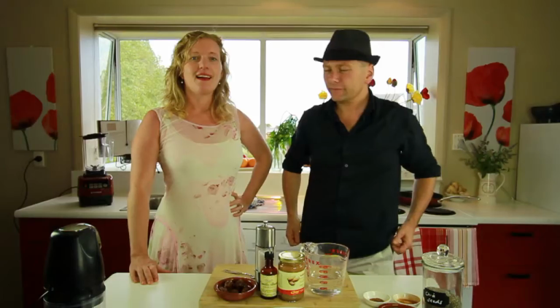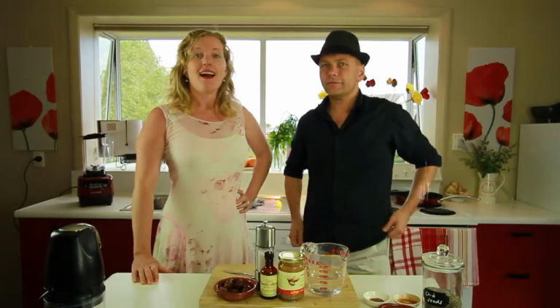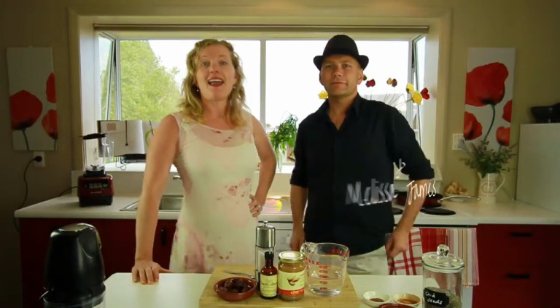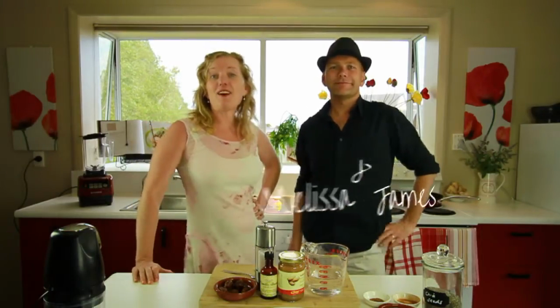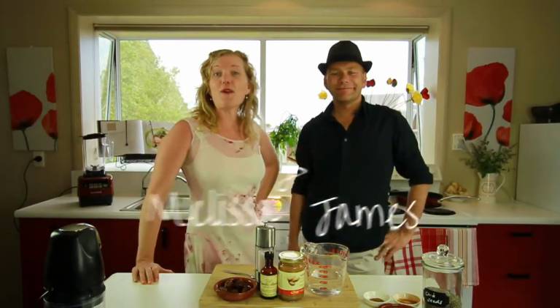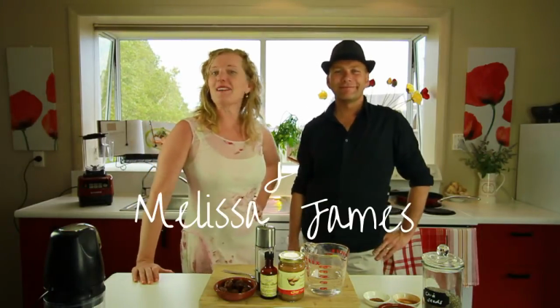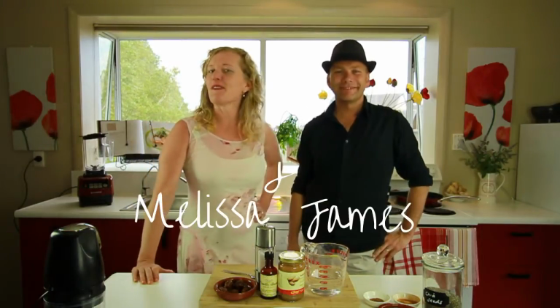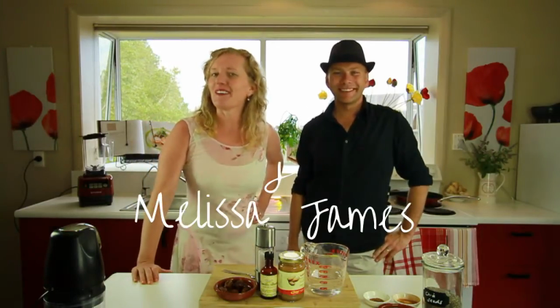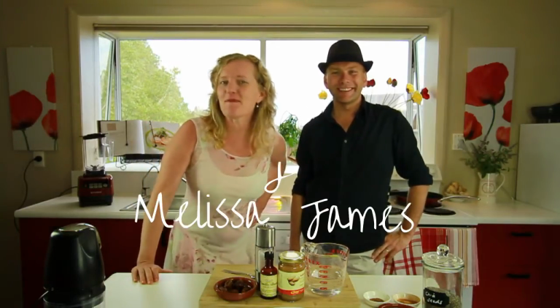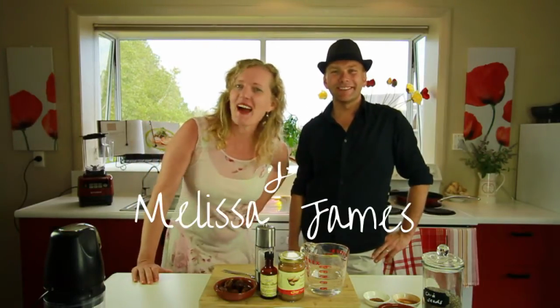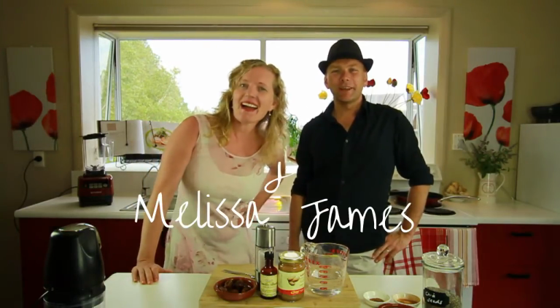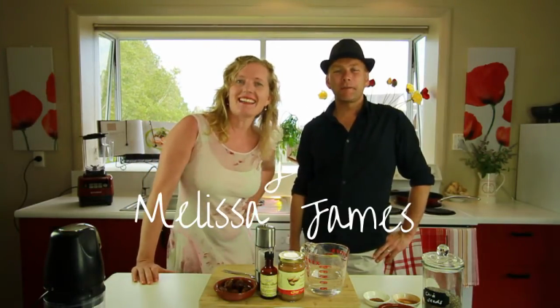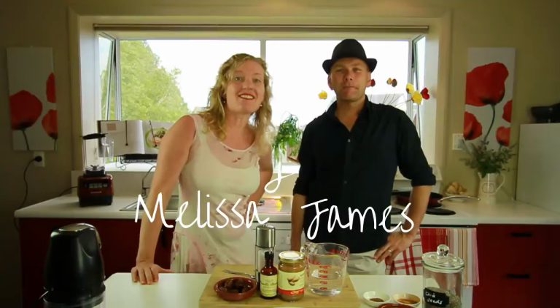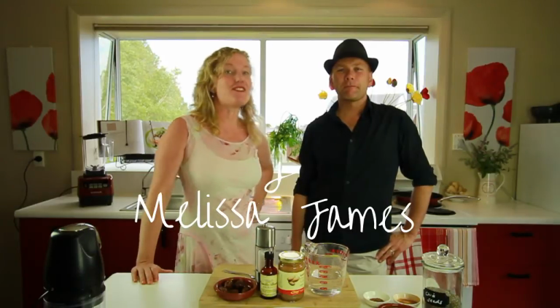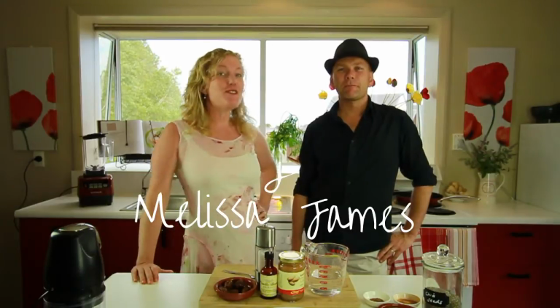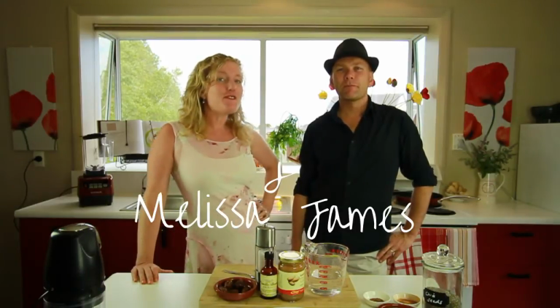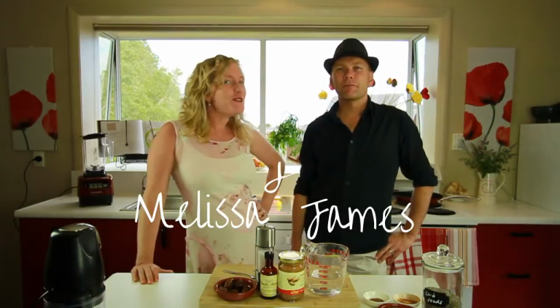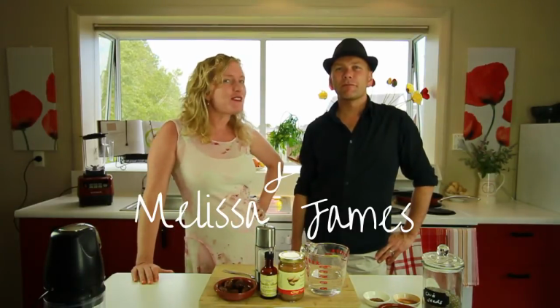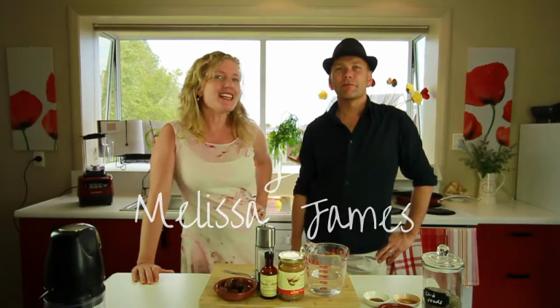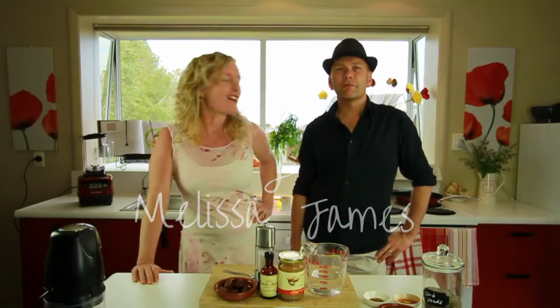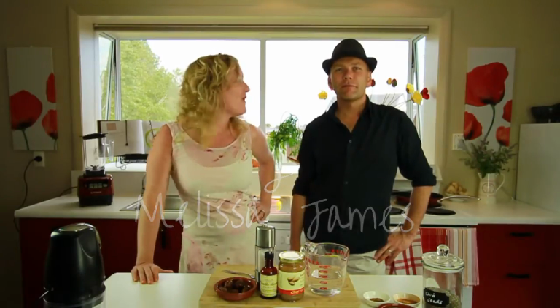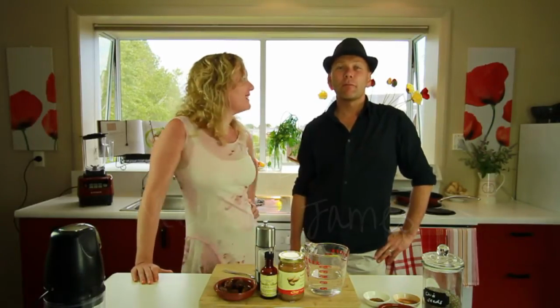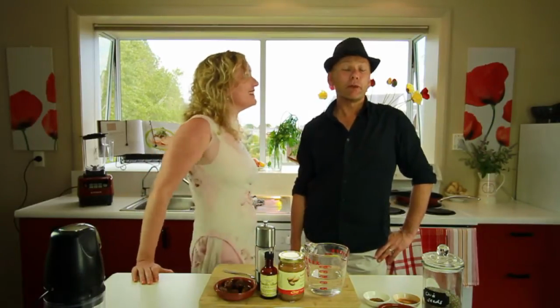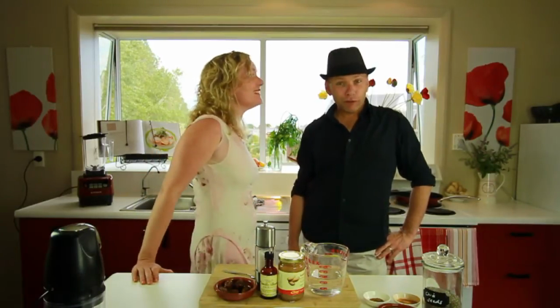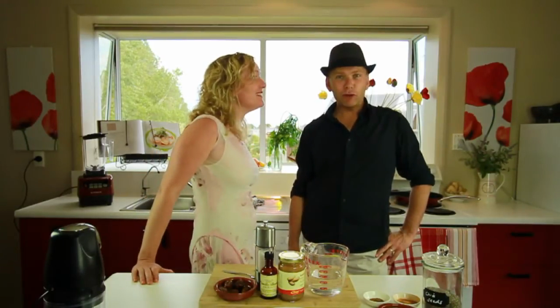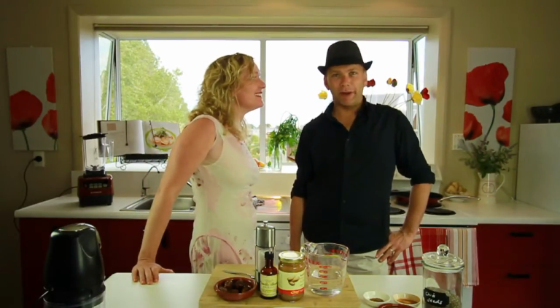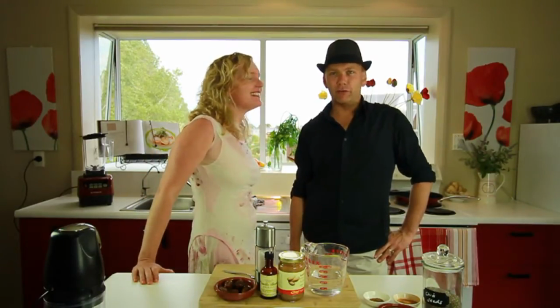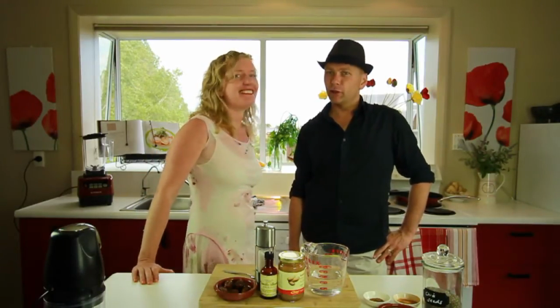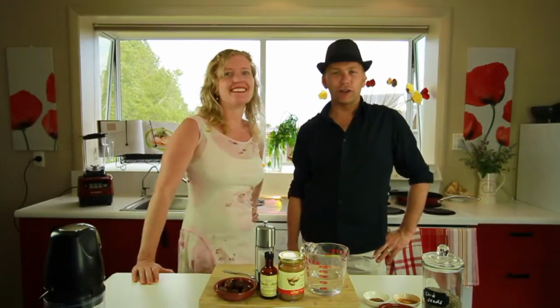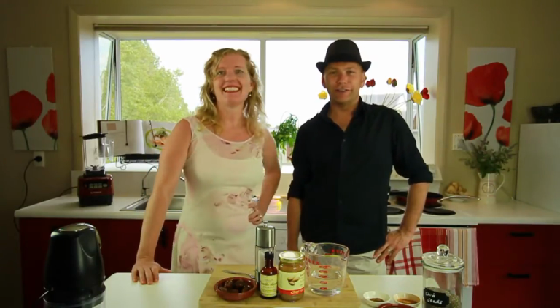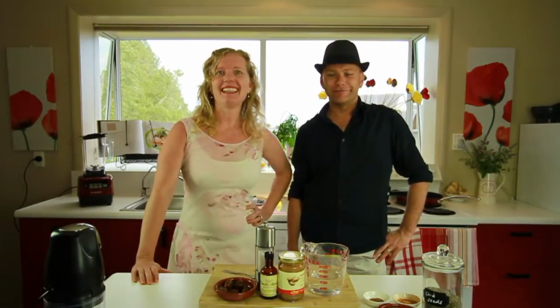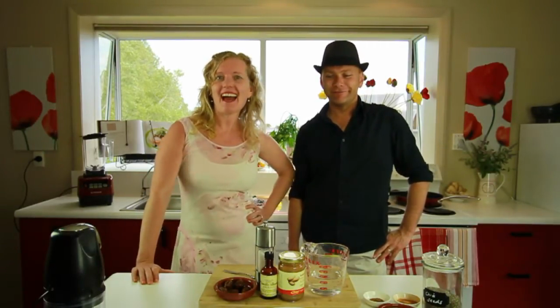Hello and welcome back to the Nude Food Cookie Show. Pure food made real good. Yay!